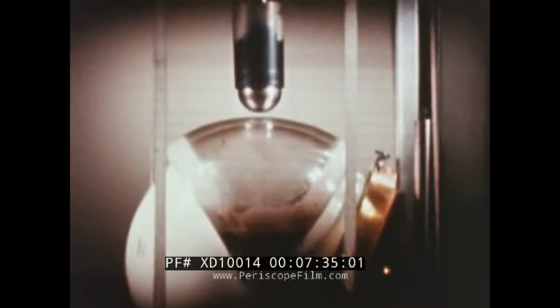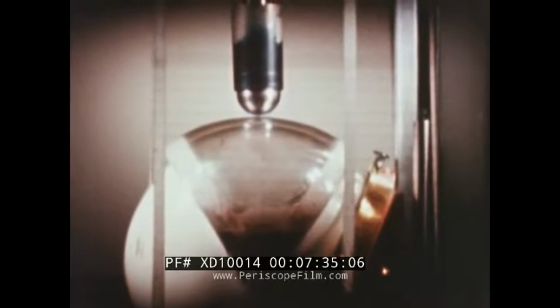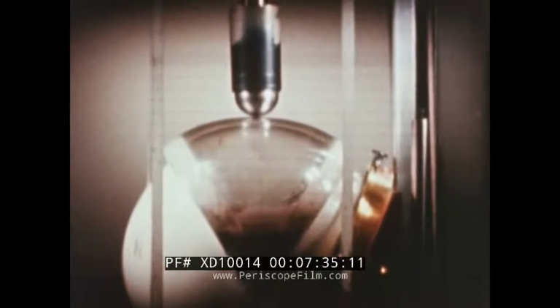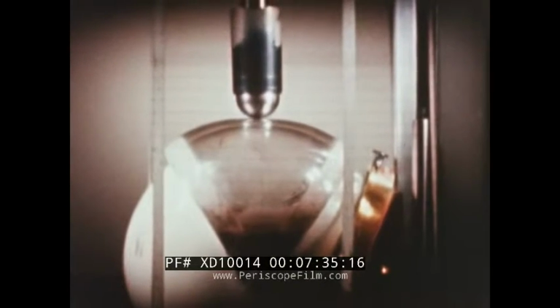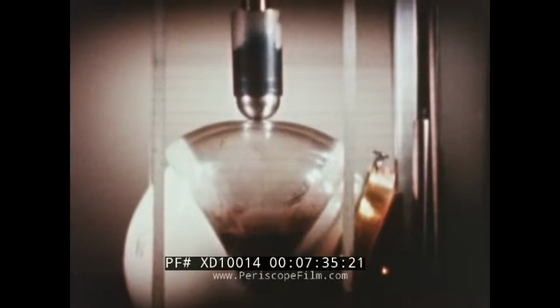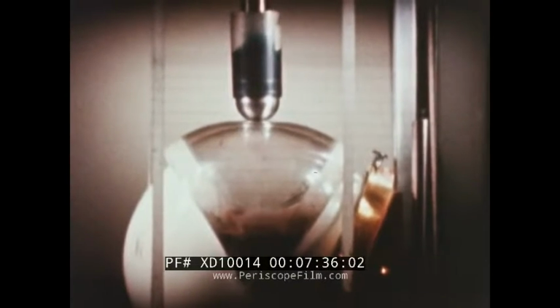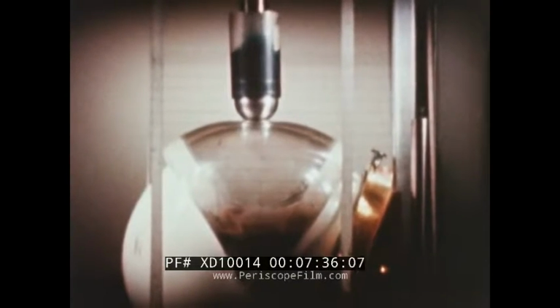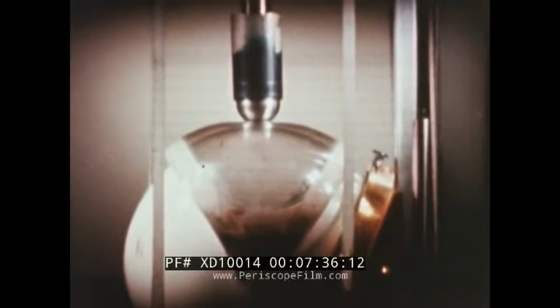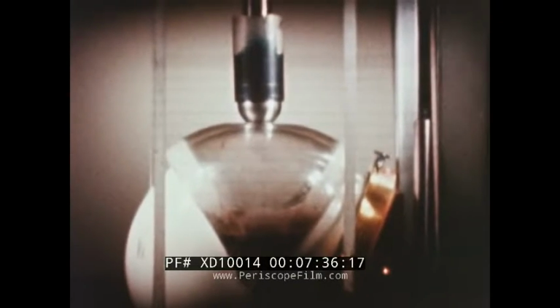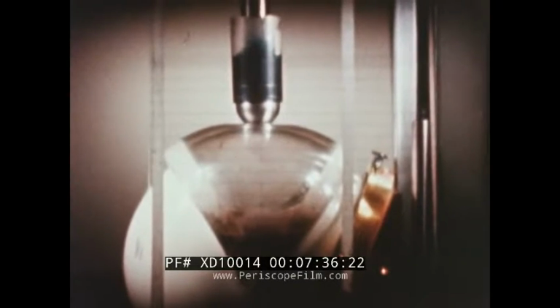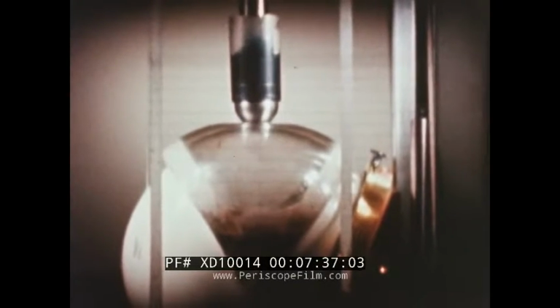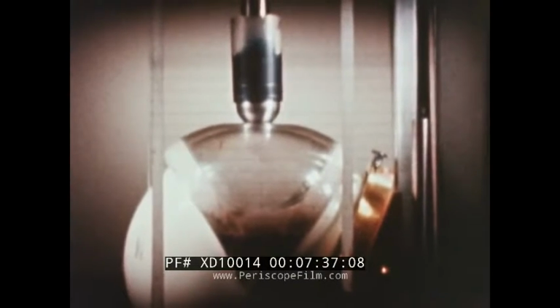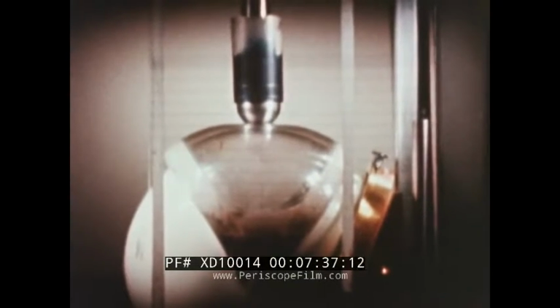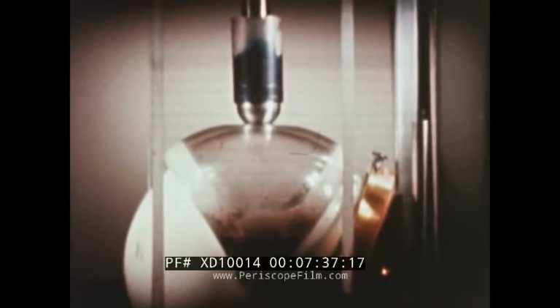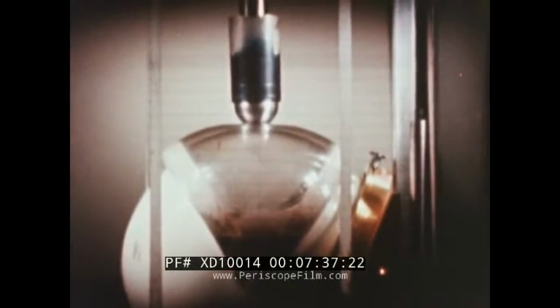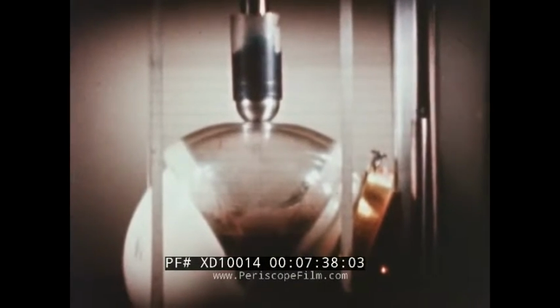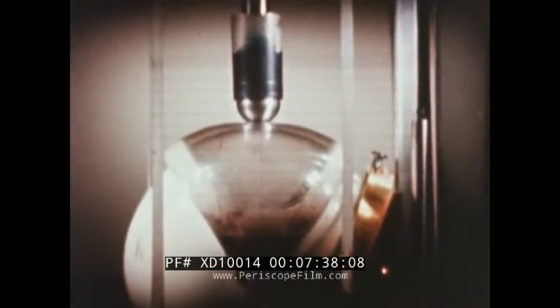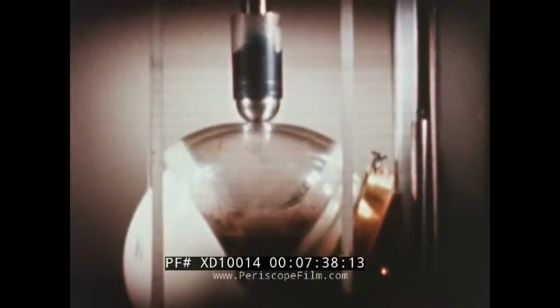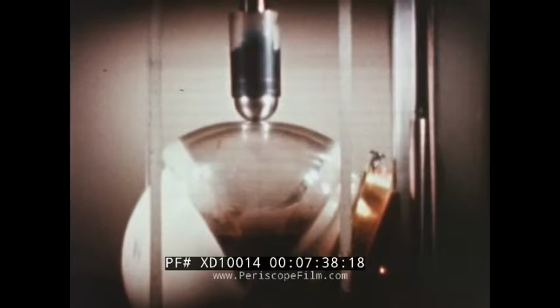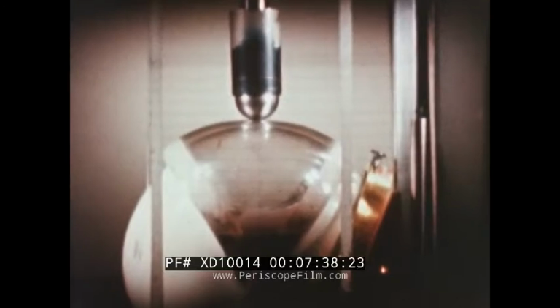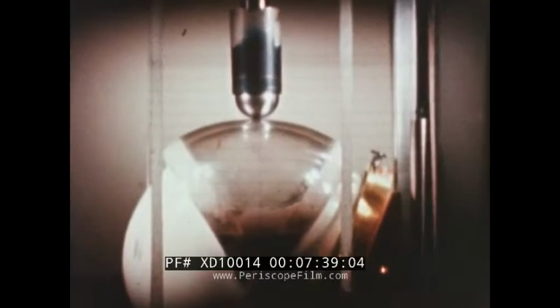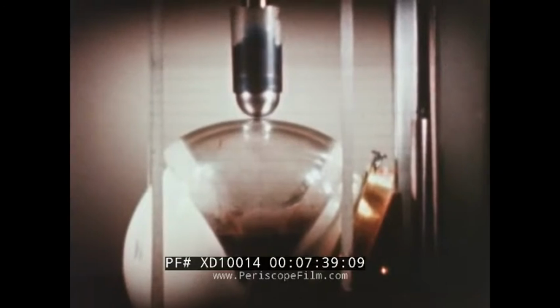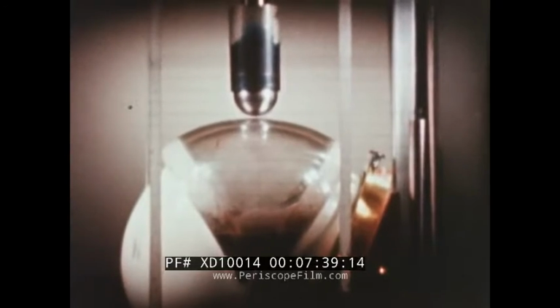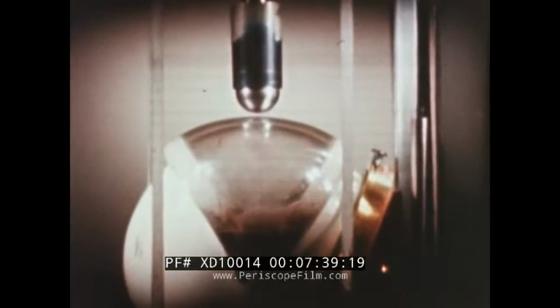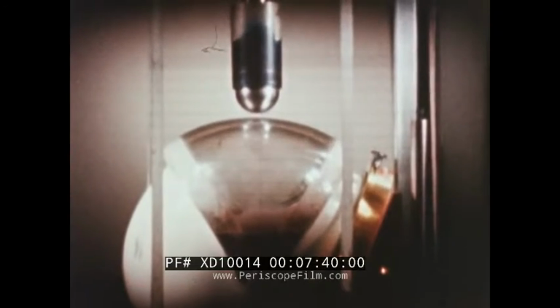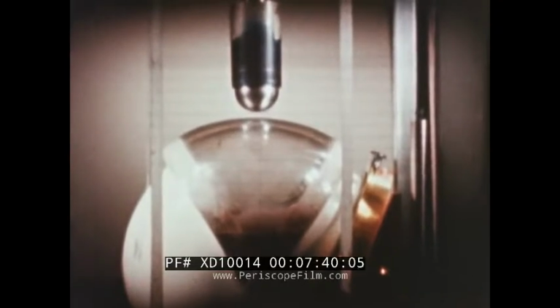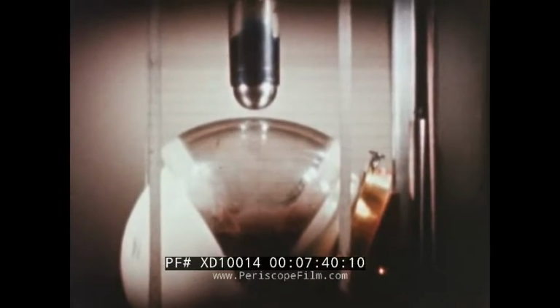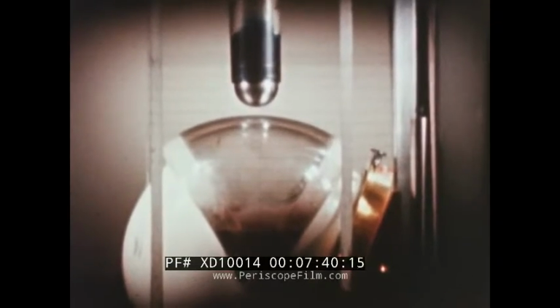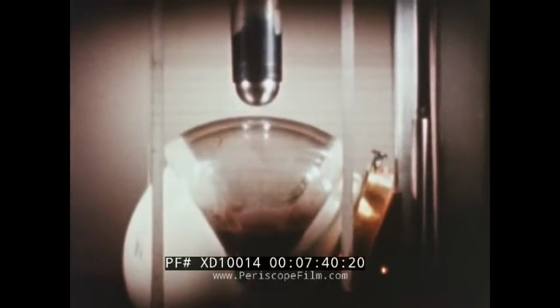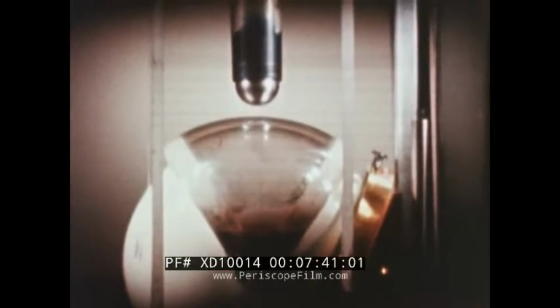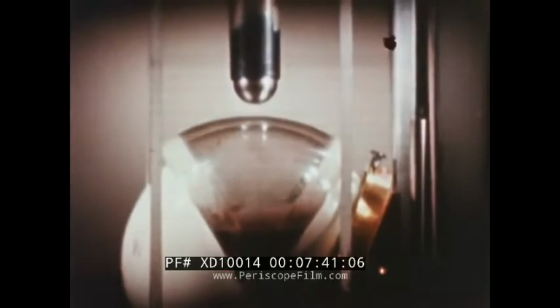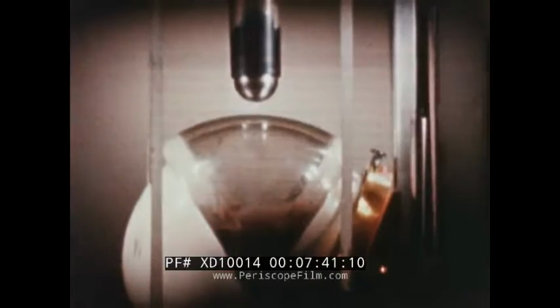A slow-motion camera catches a seven-pound weight being dropped from a height of four feet onto a polycarbonate visor, demonstrating its impact resistance.